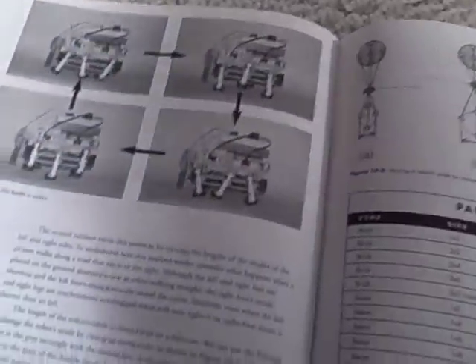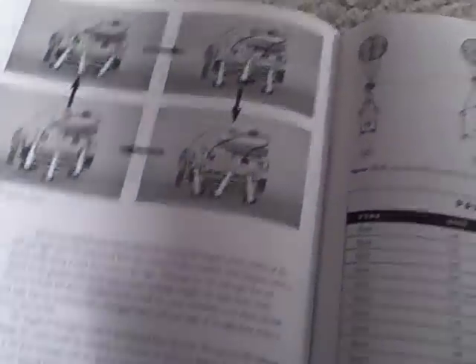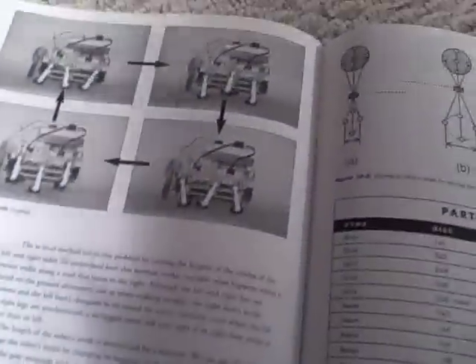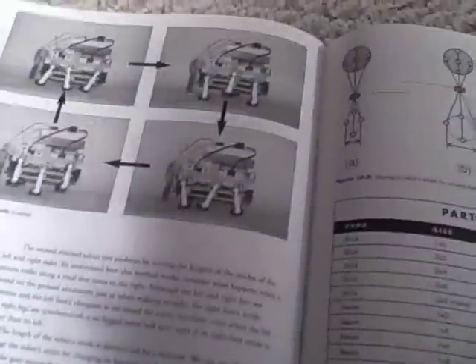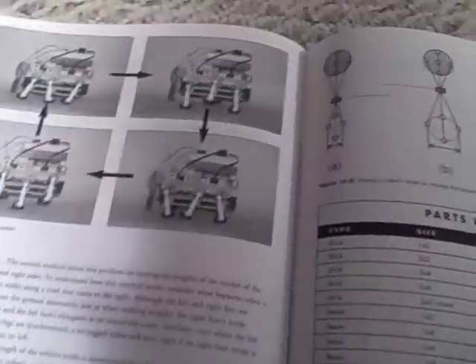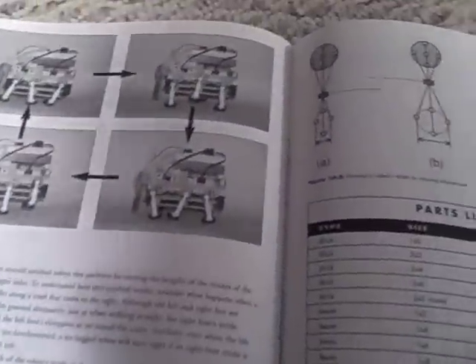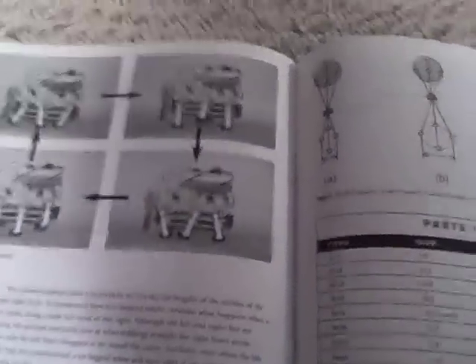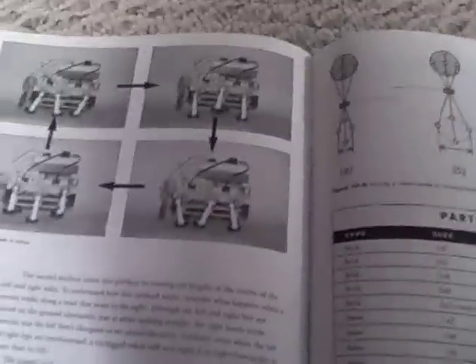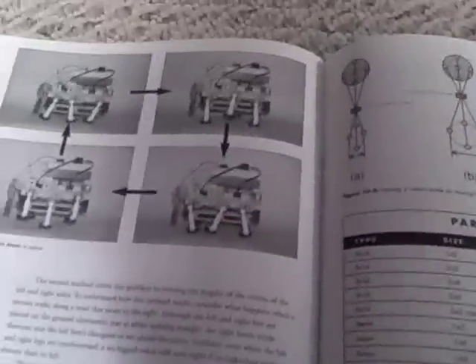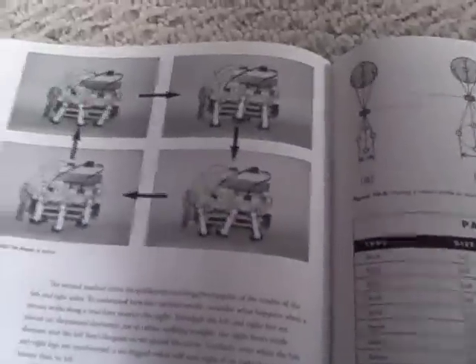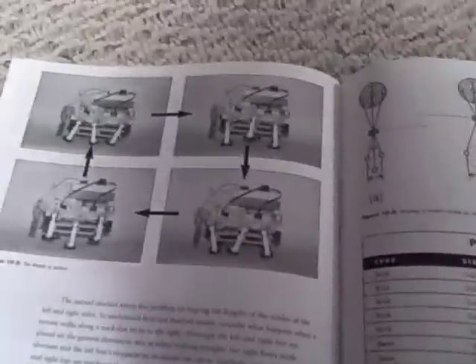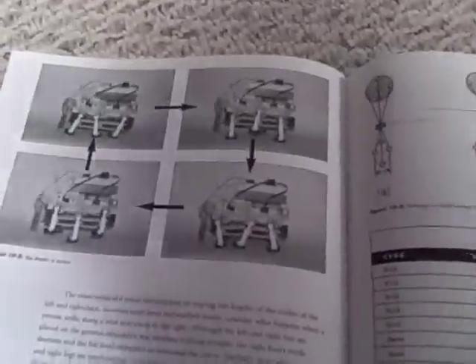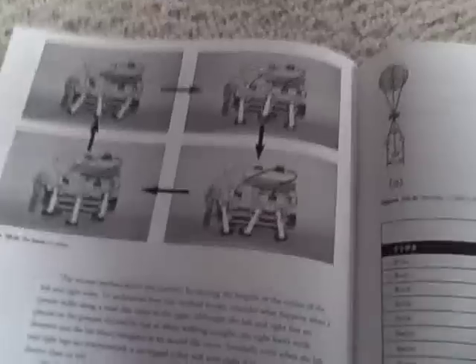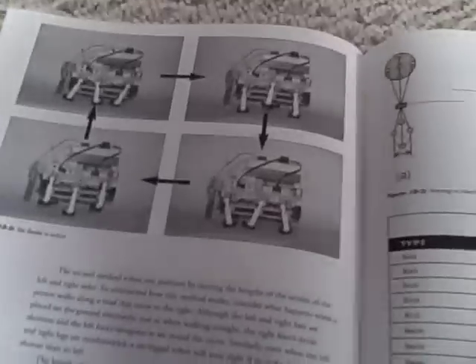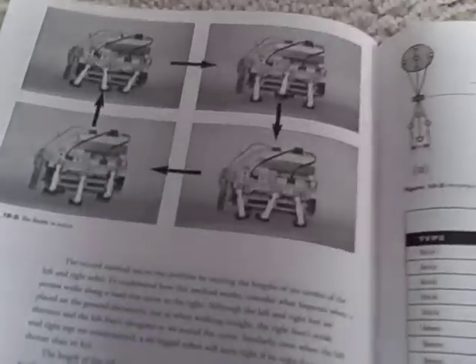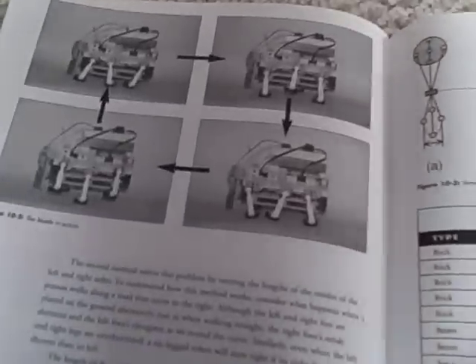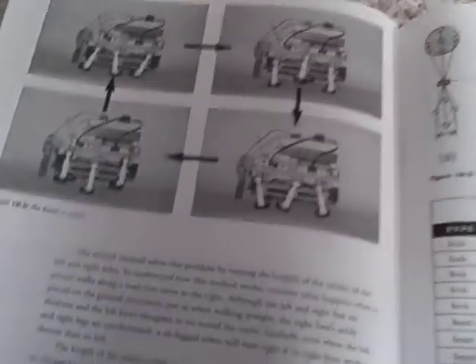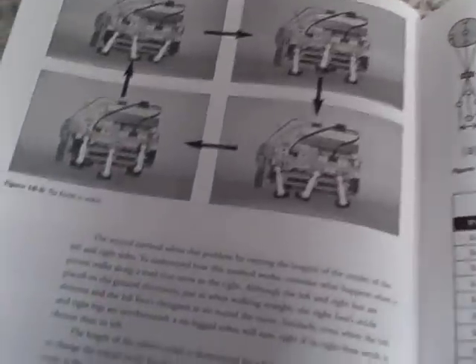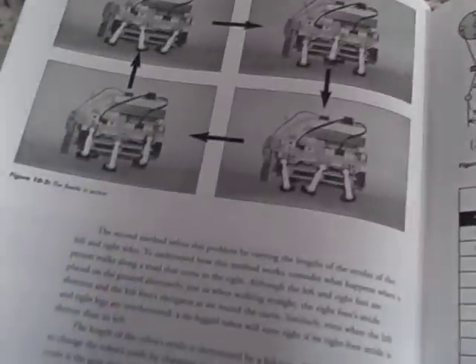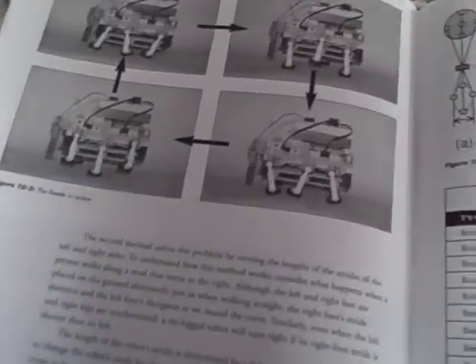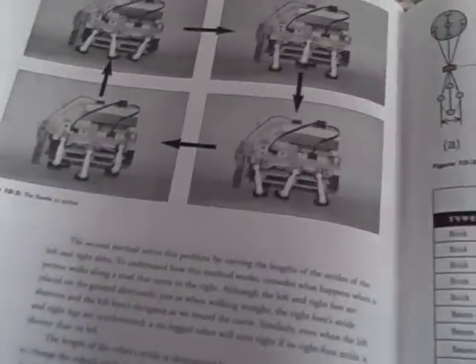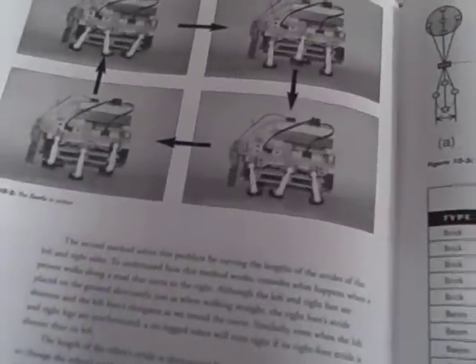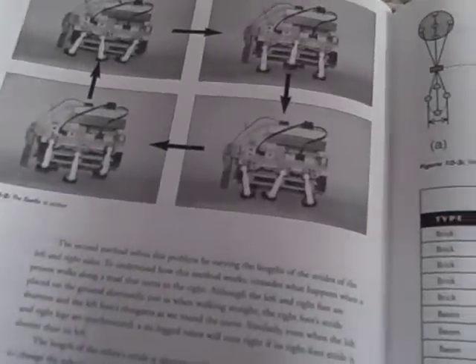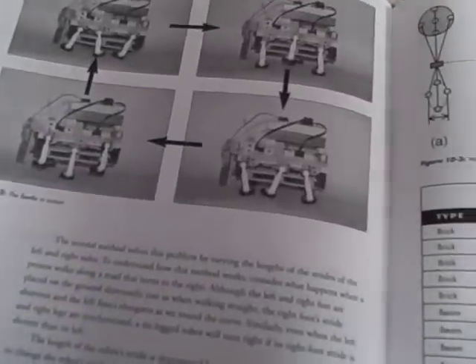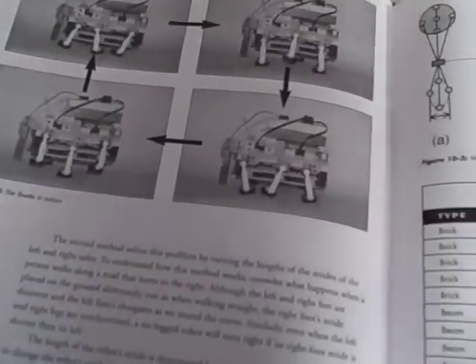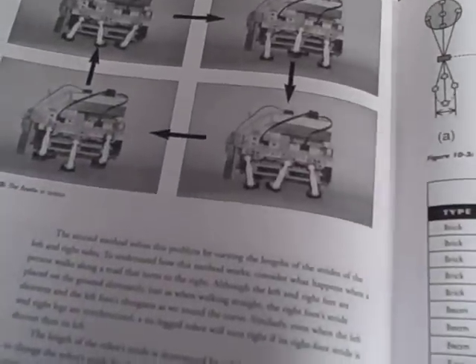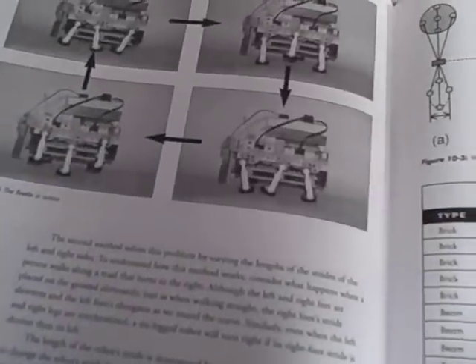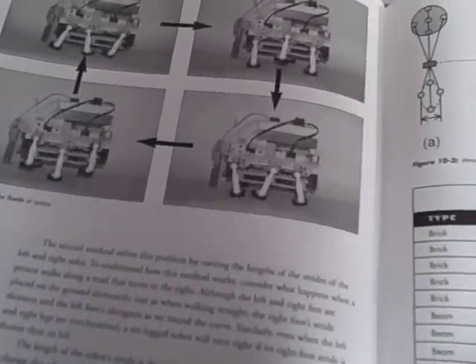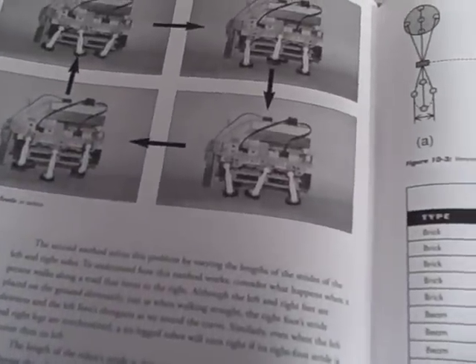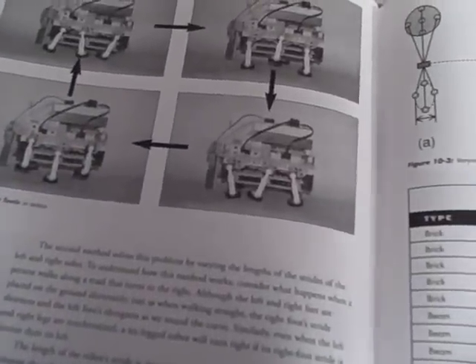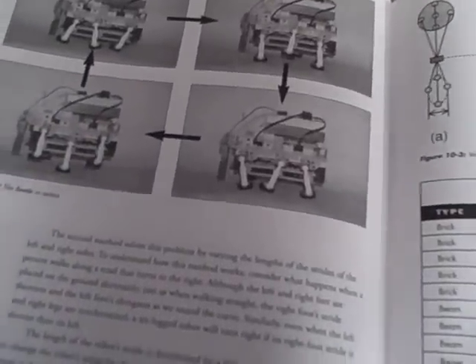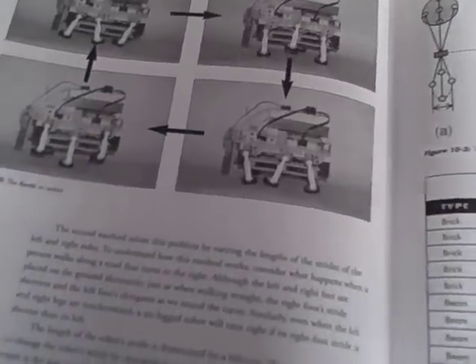Robots aren't good at dynamic stability — or LEGO robots aren't anyway.